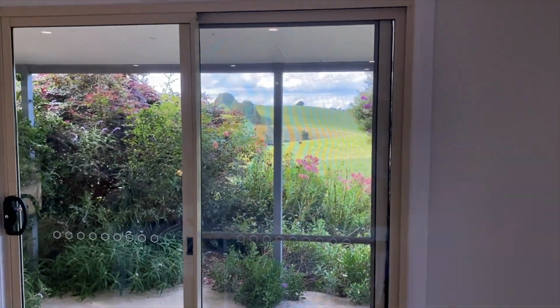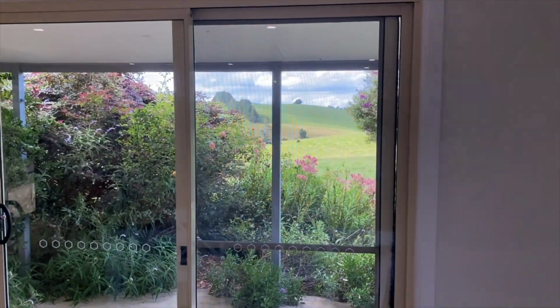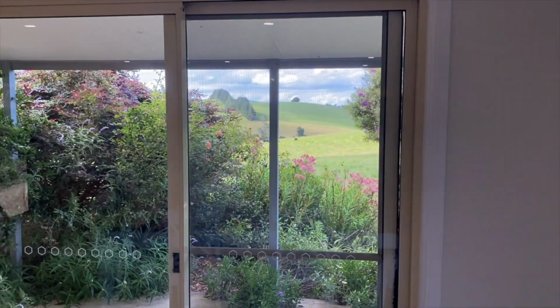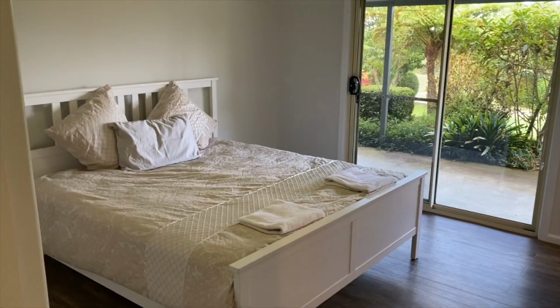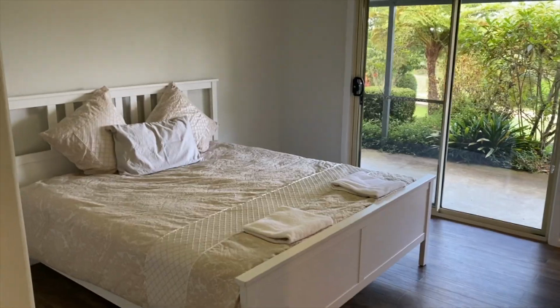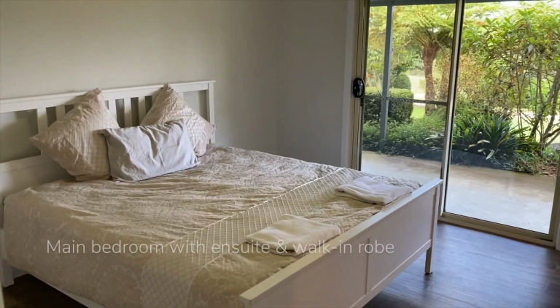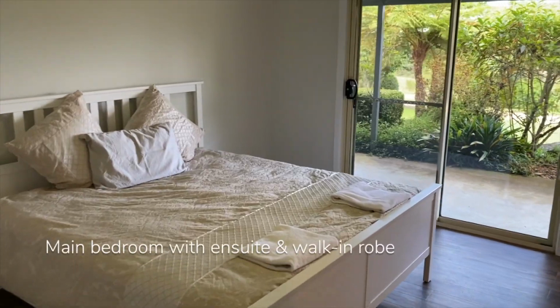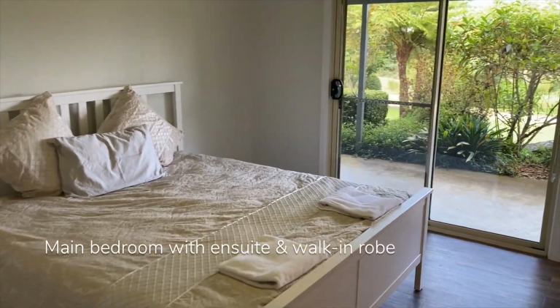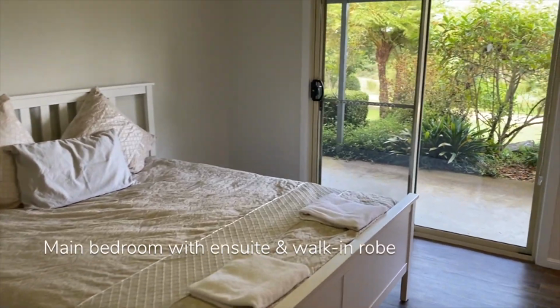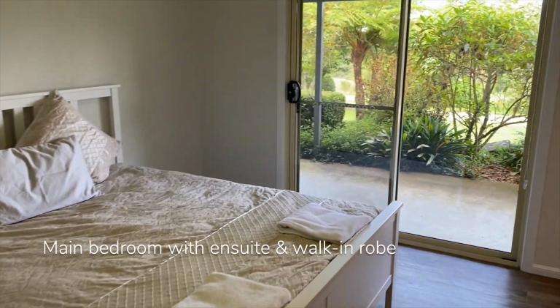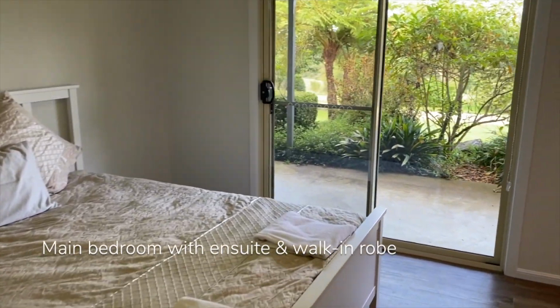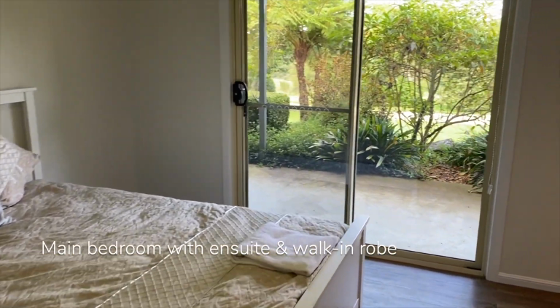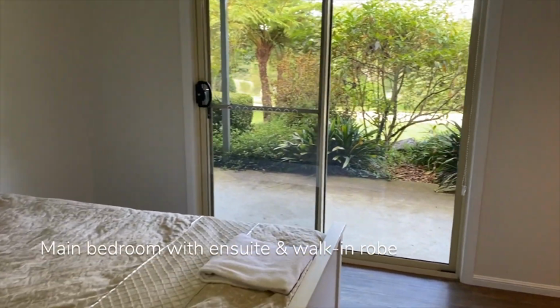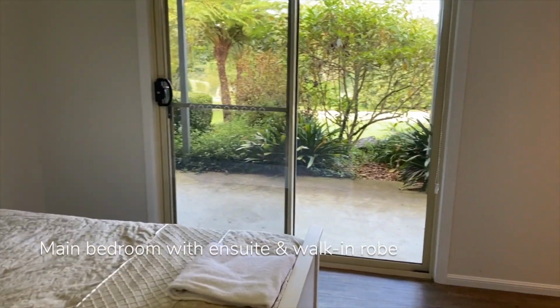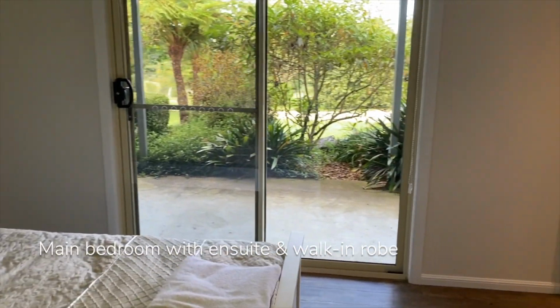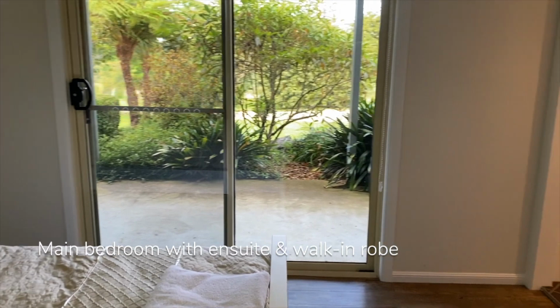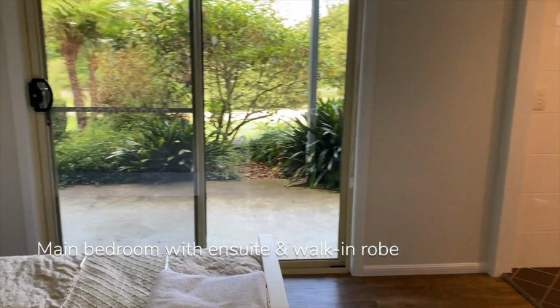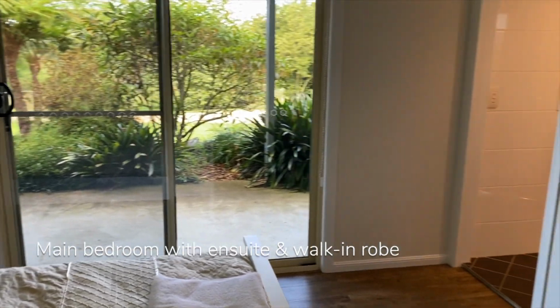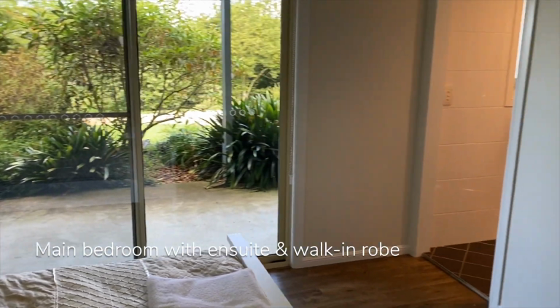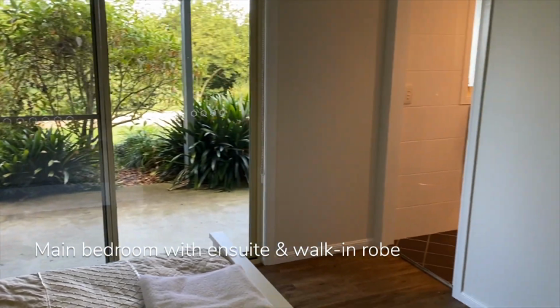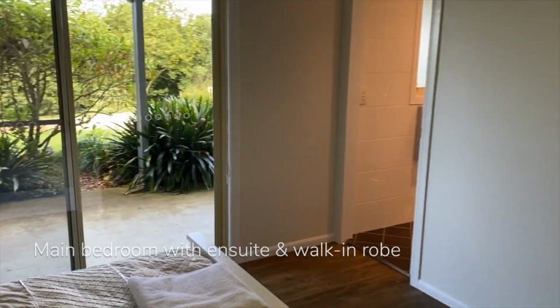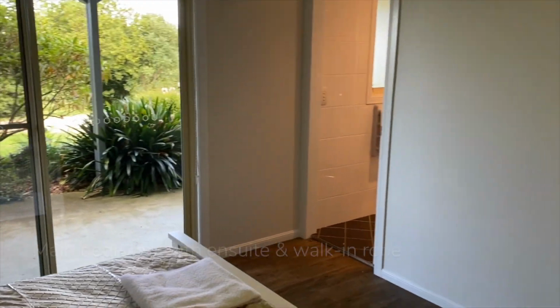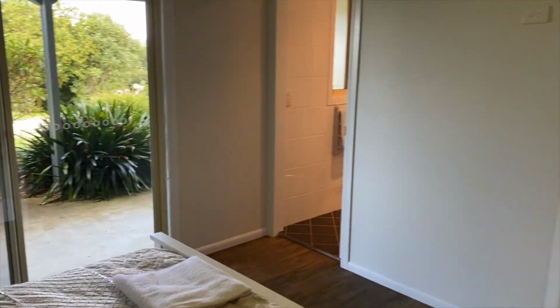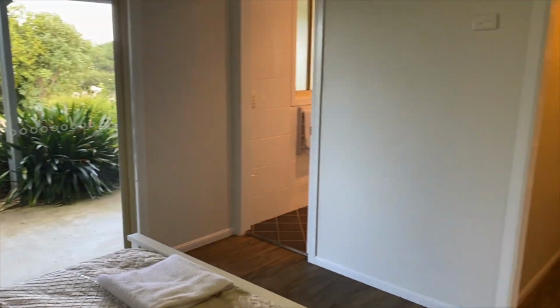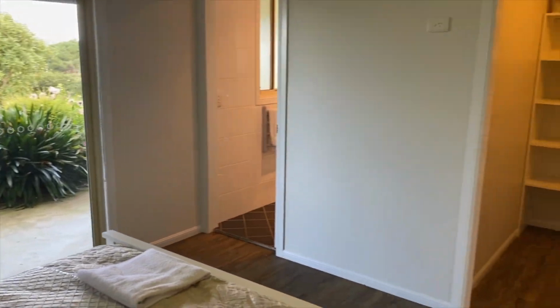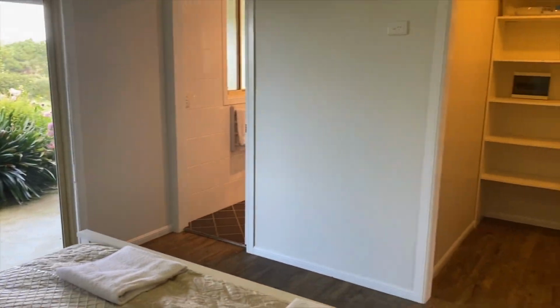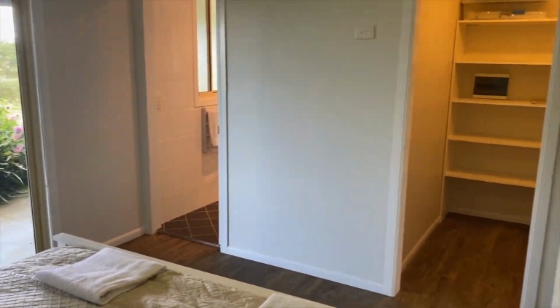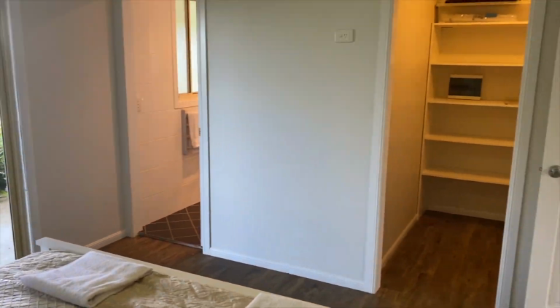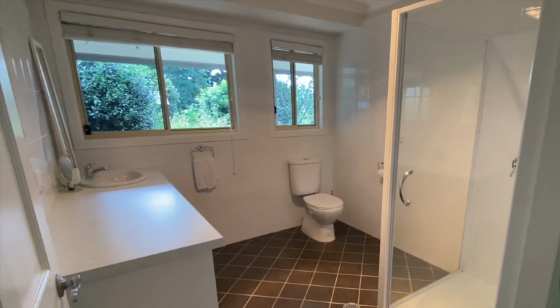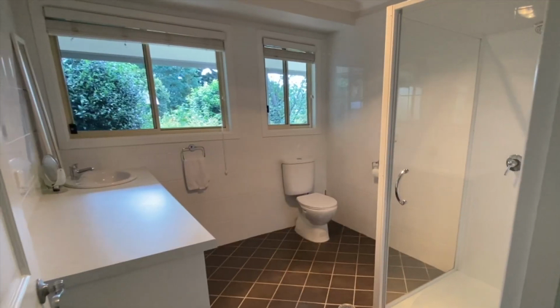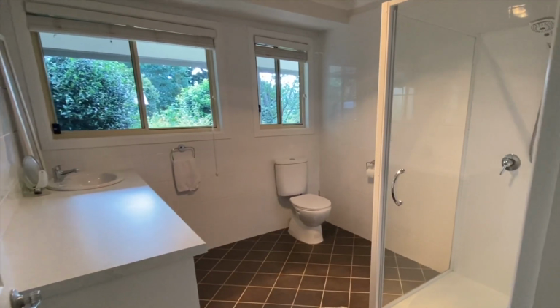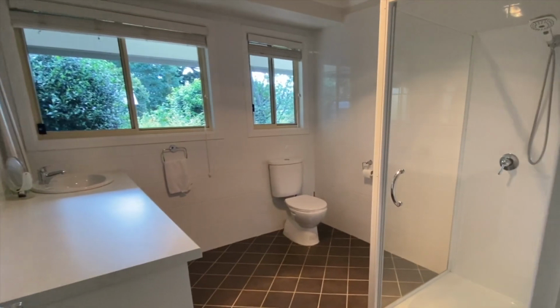The main bedroom features its own ensuite and walk-in robe. Across the hall is the second bedroom and large family bathroom.